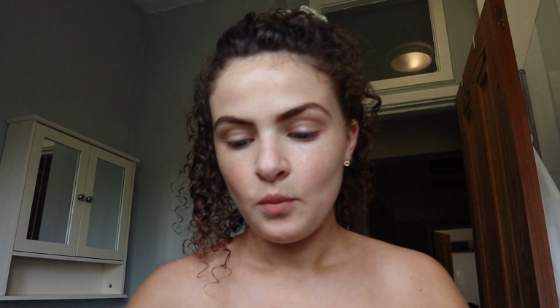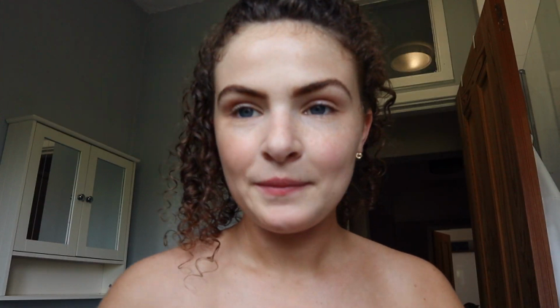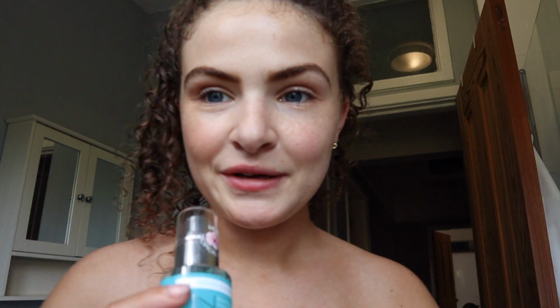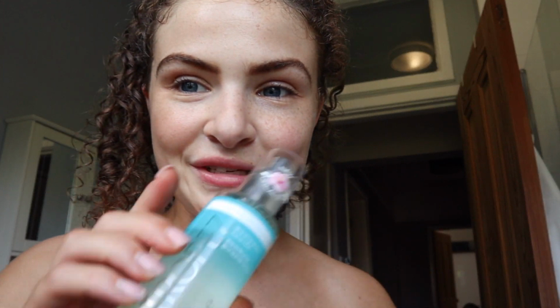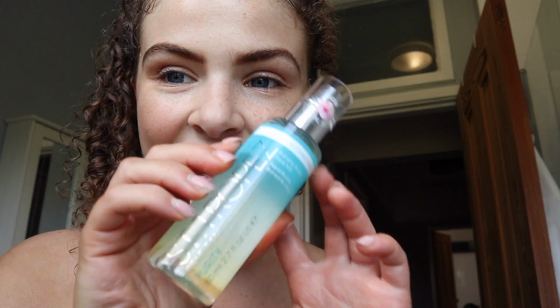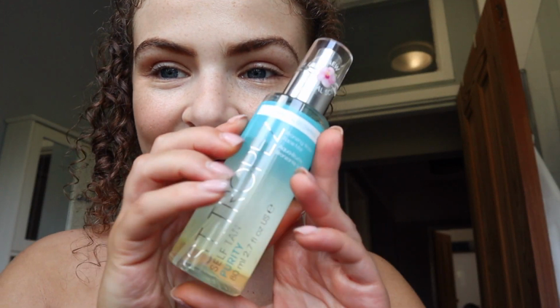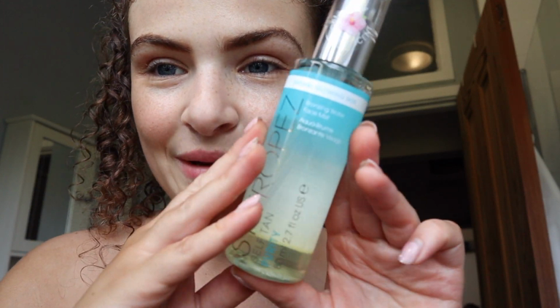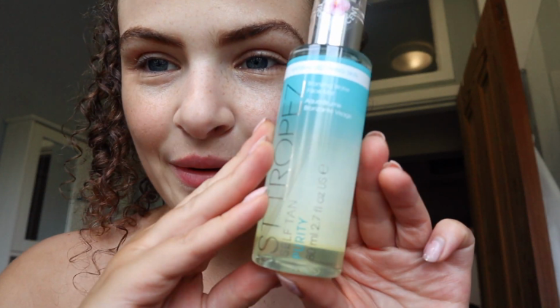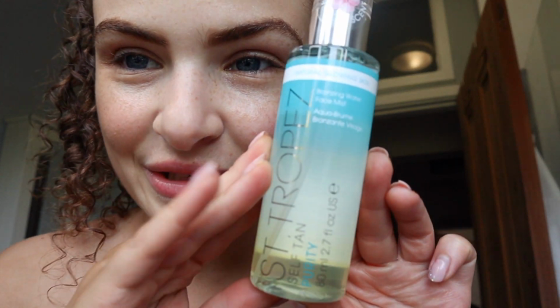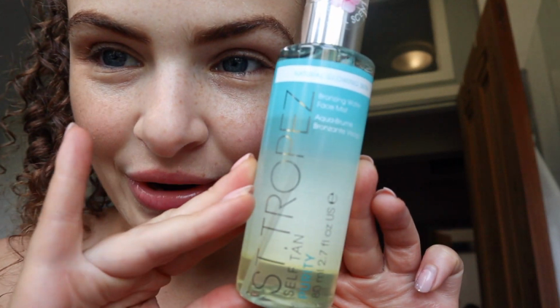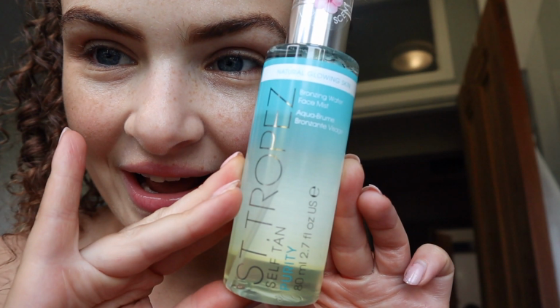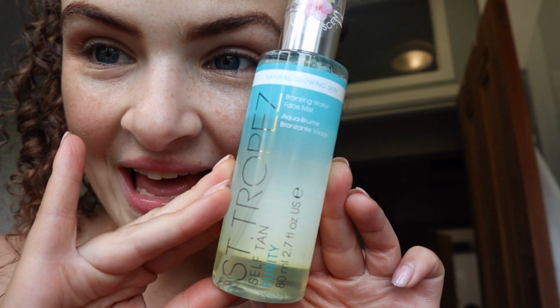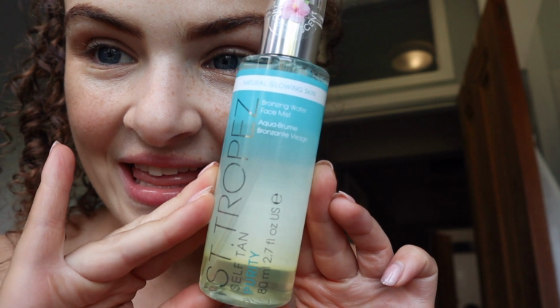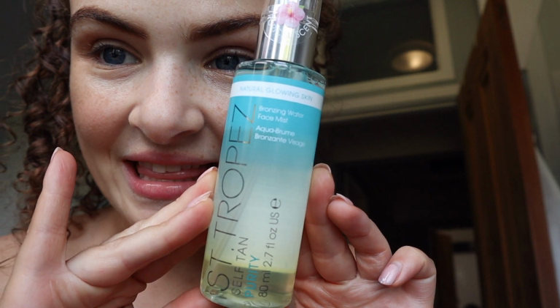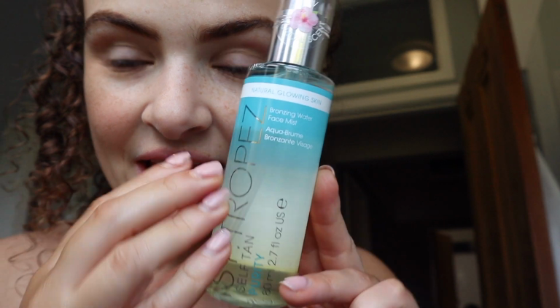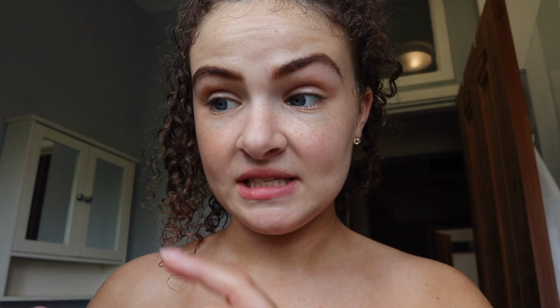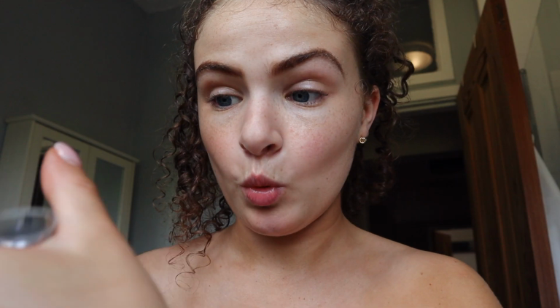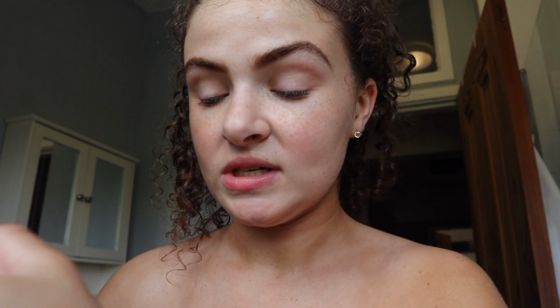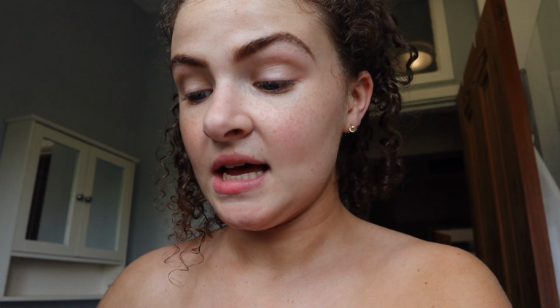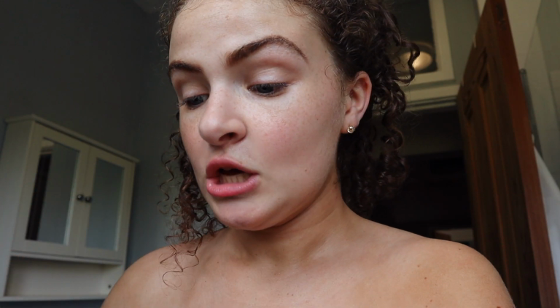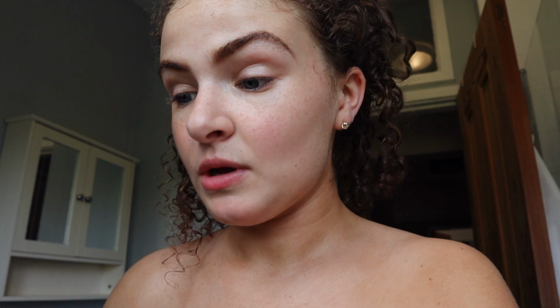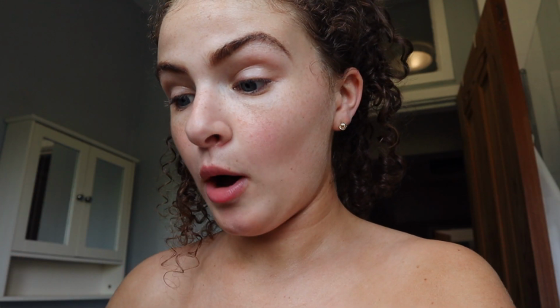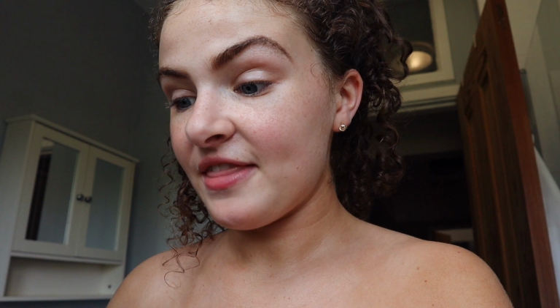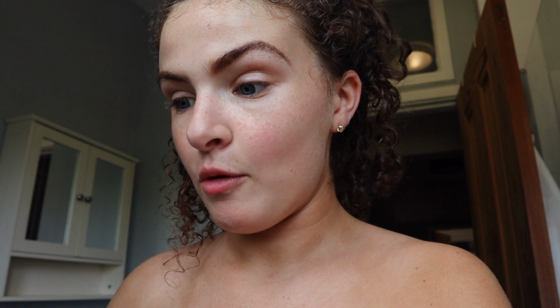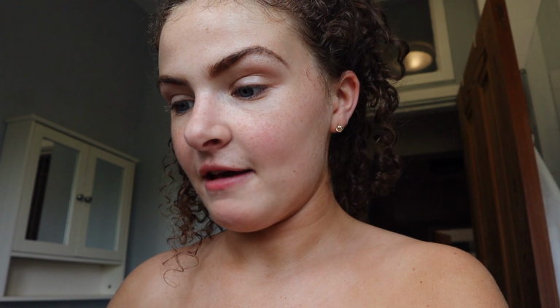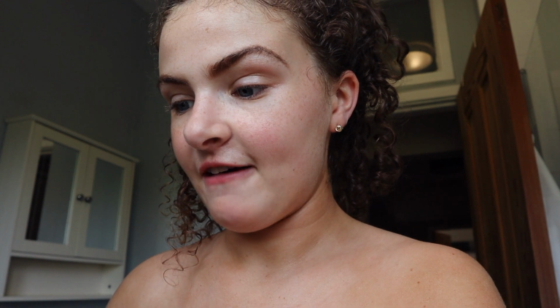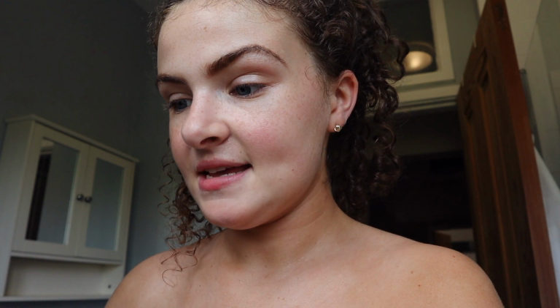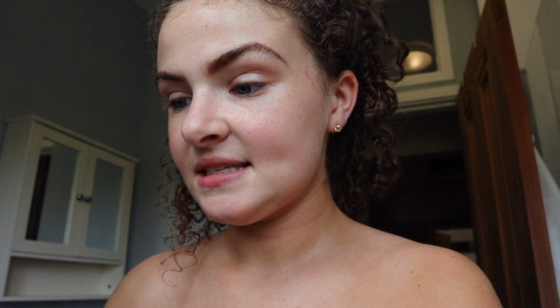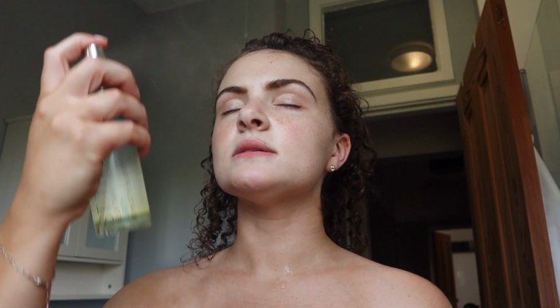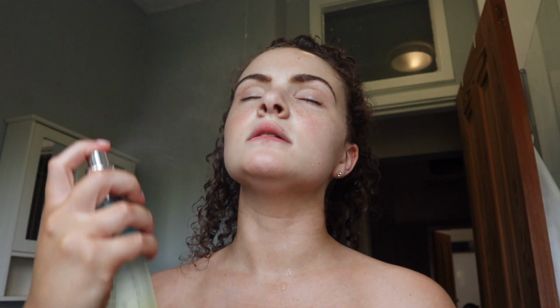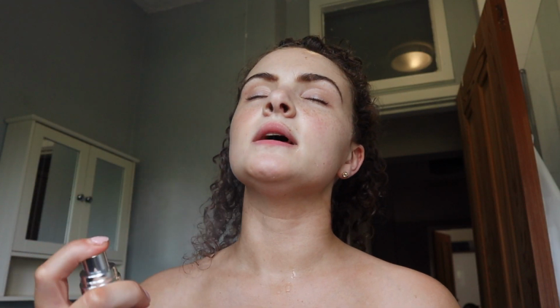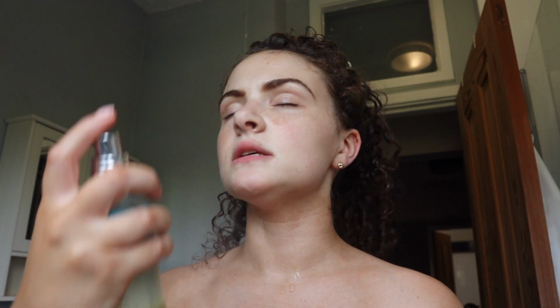What I'm going to do now is try the Bronzing Water — I'm going to pop that on my face. Smells amazing!